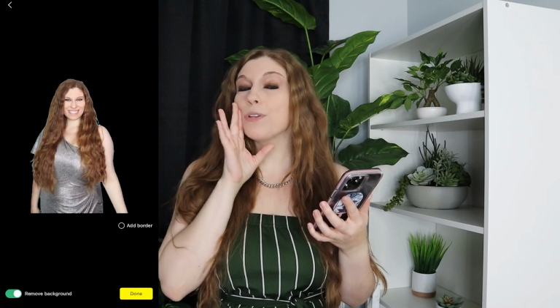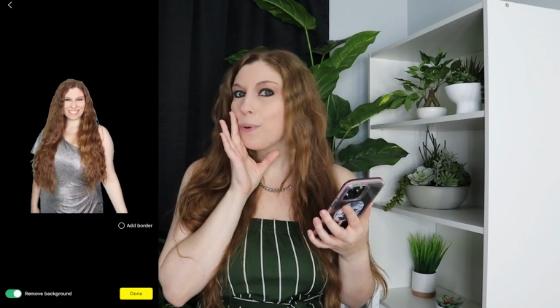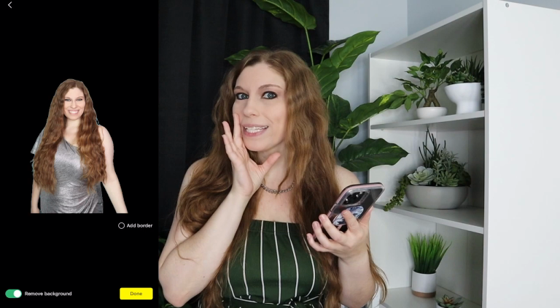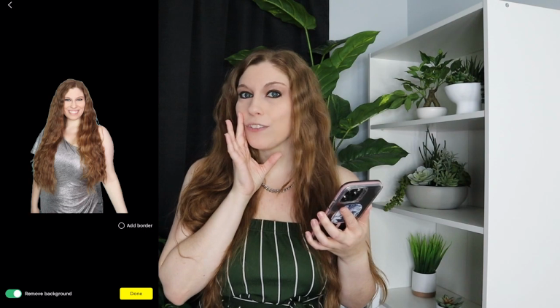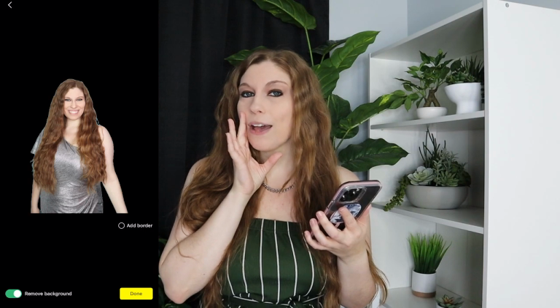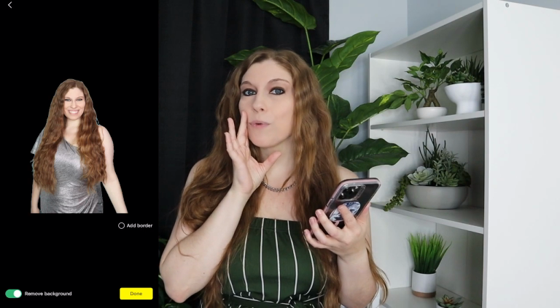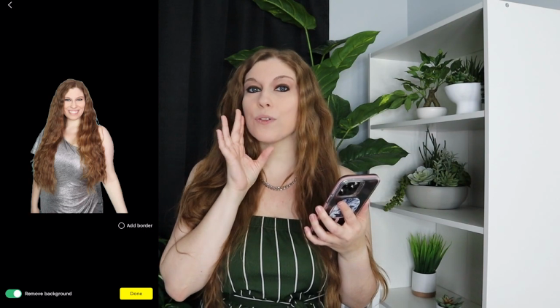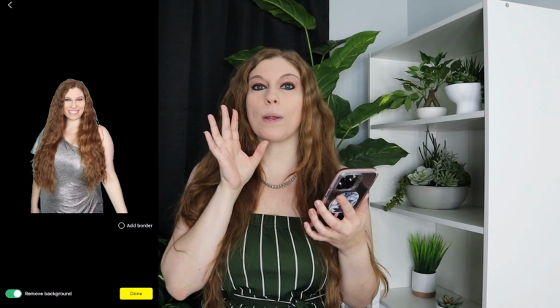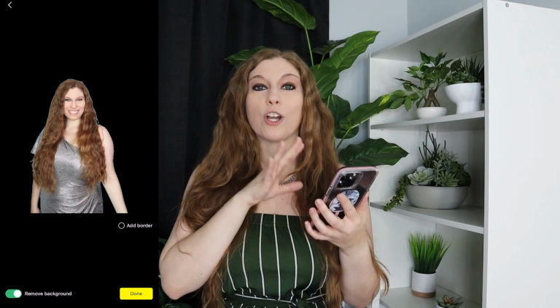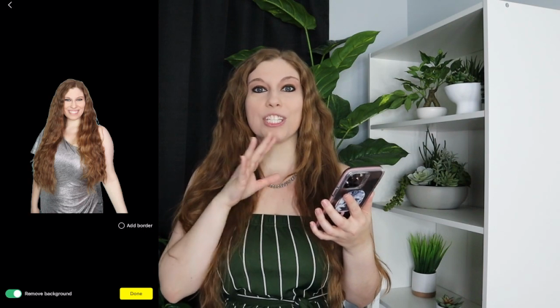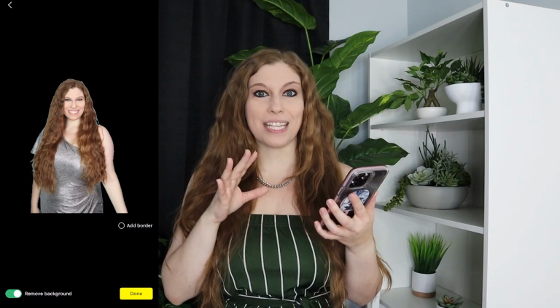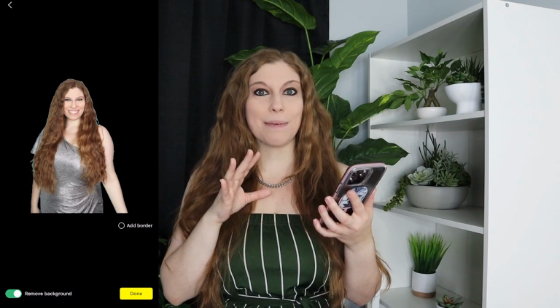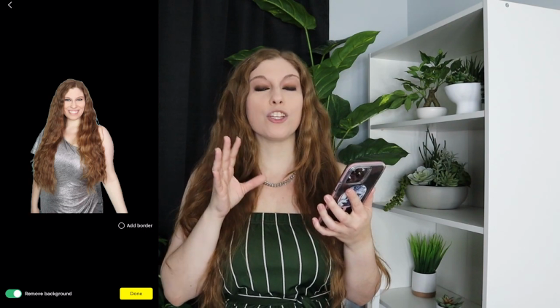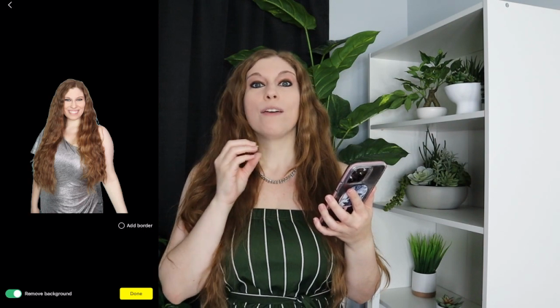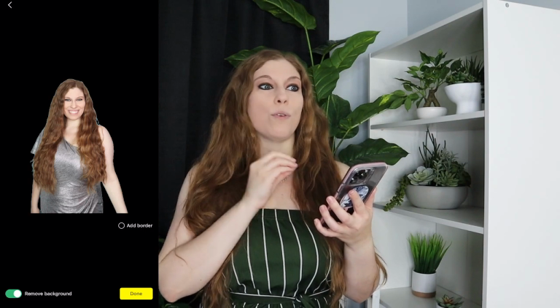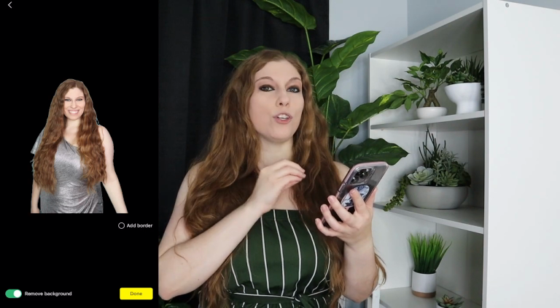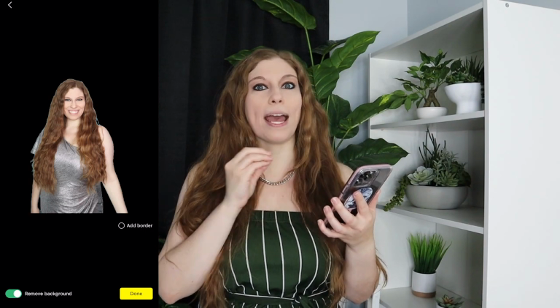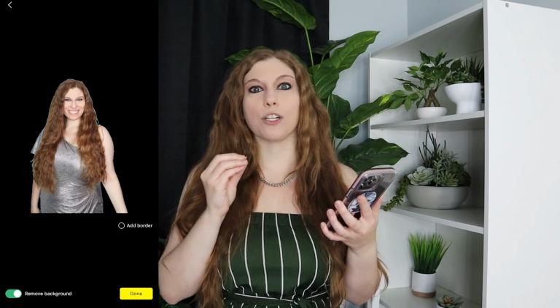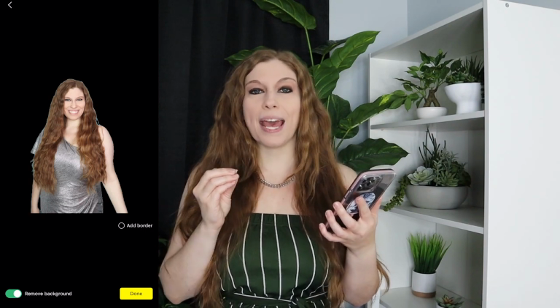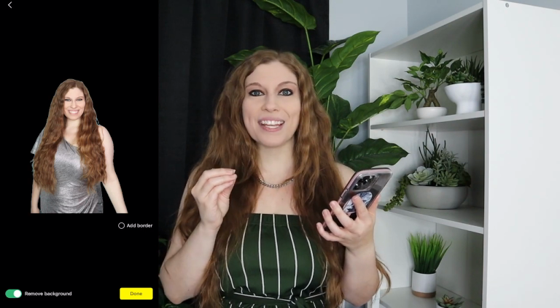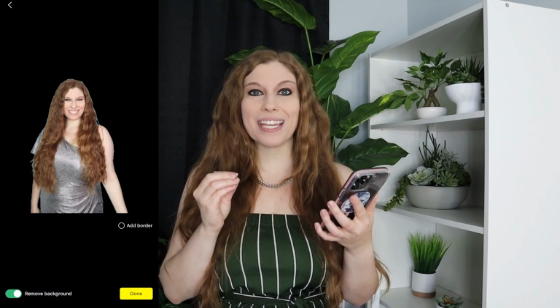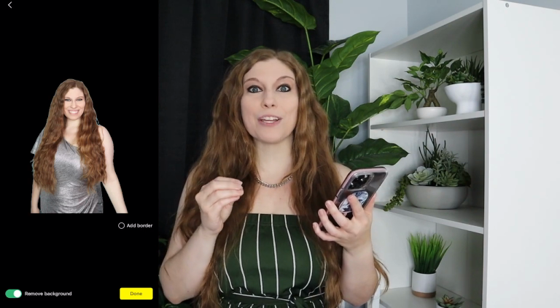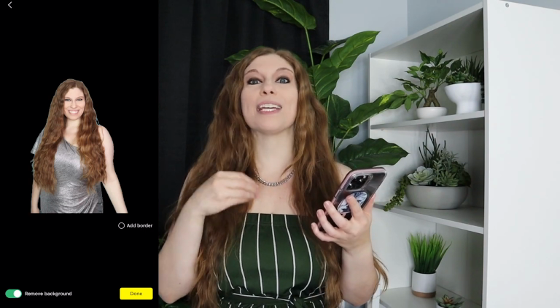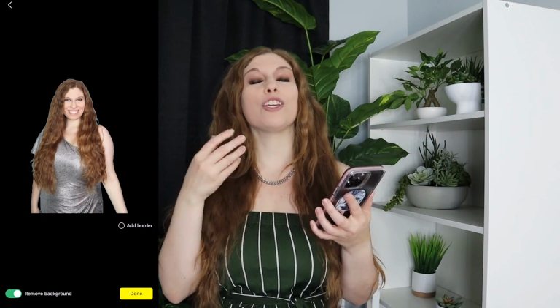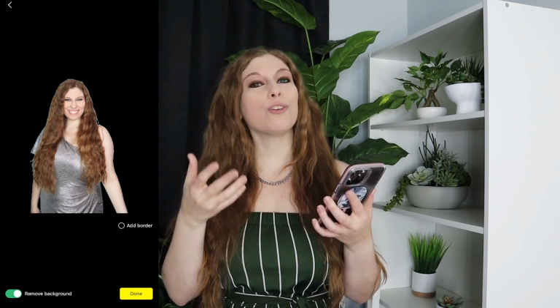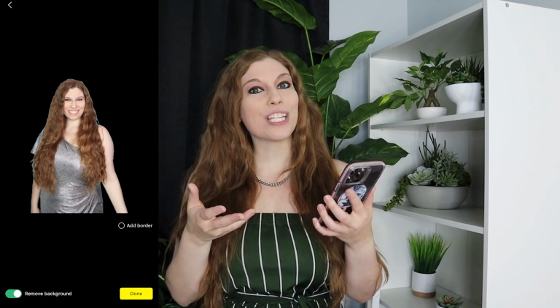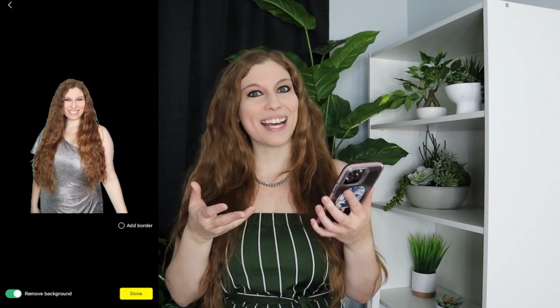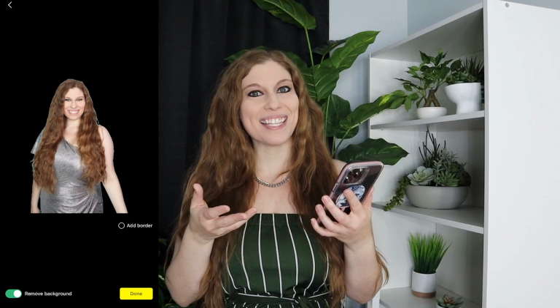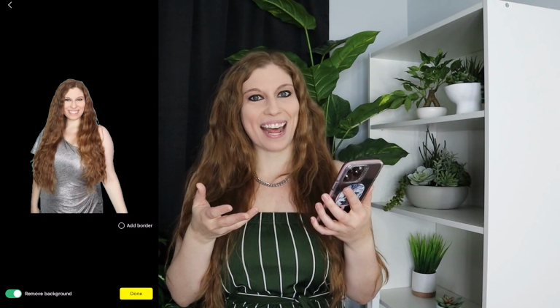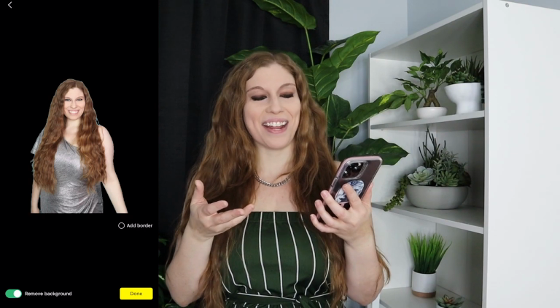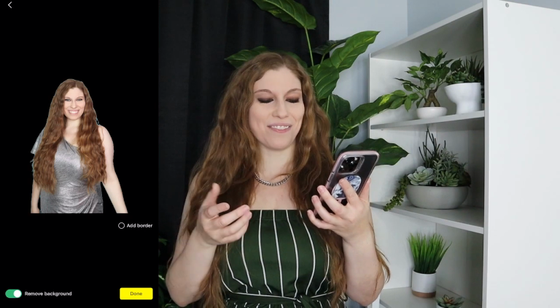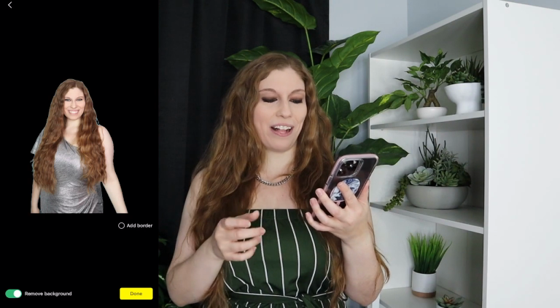Bonus points: if you have more than one person in the image — or you and your pet — it usually cuts that out as well.